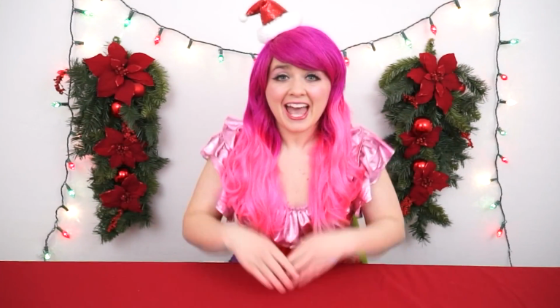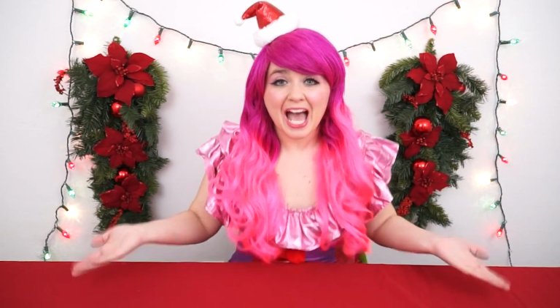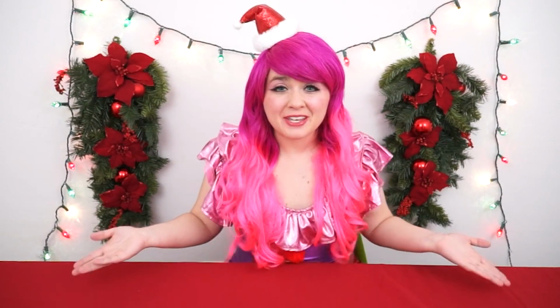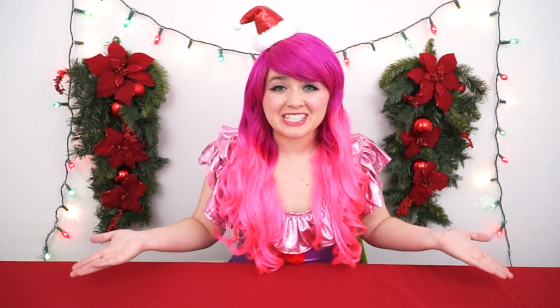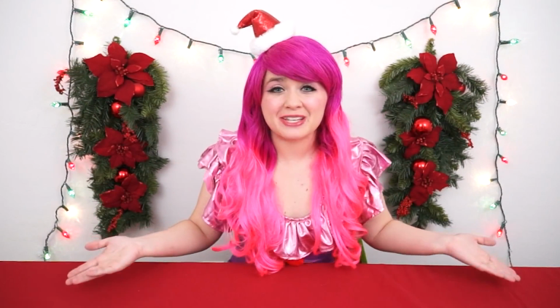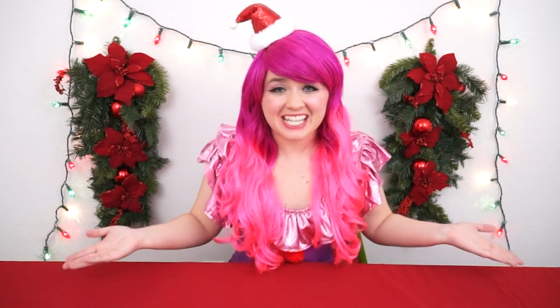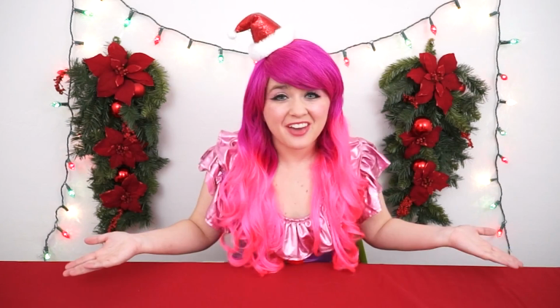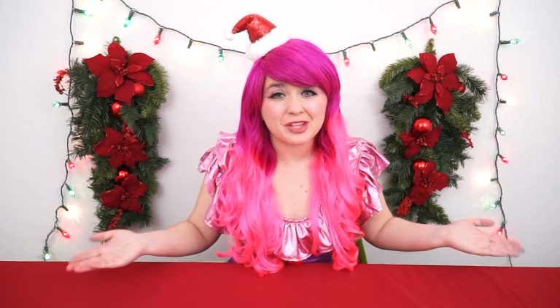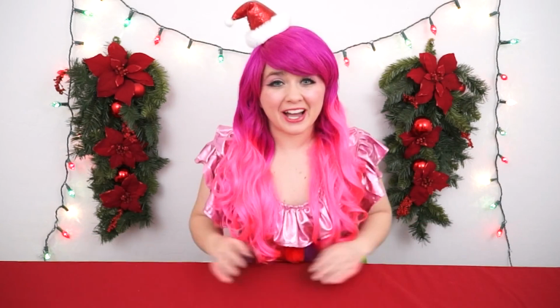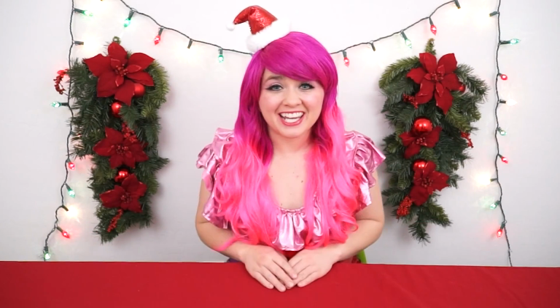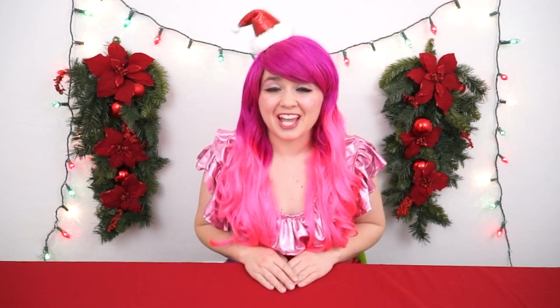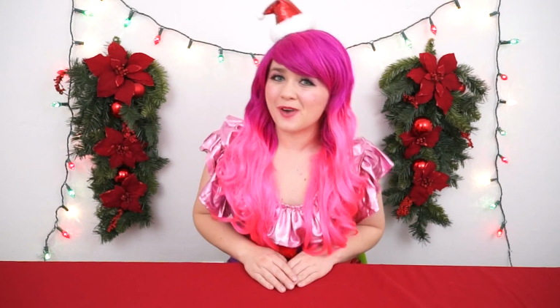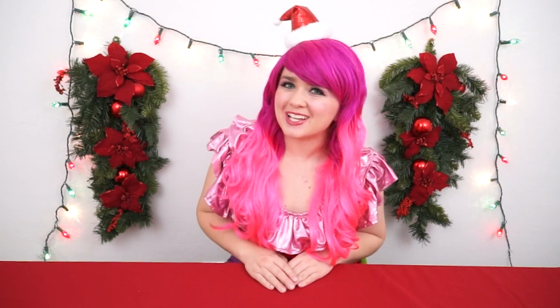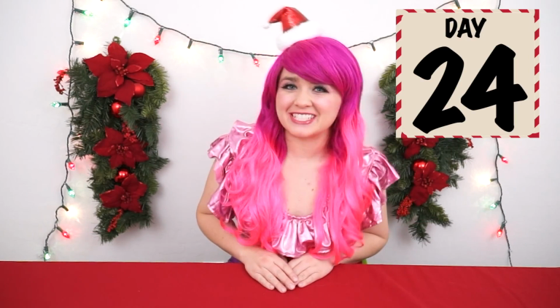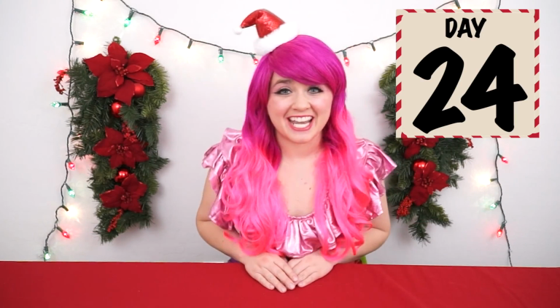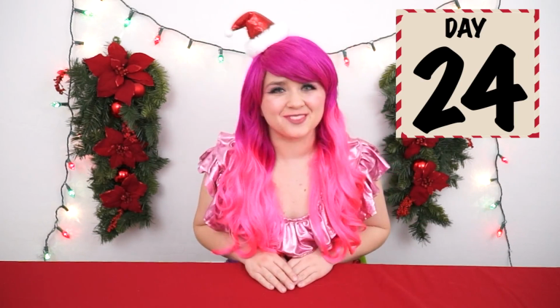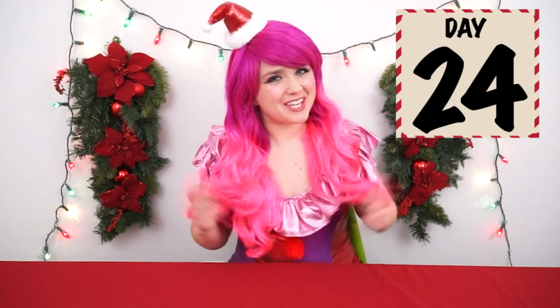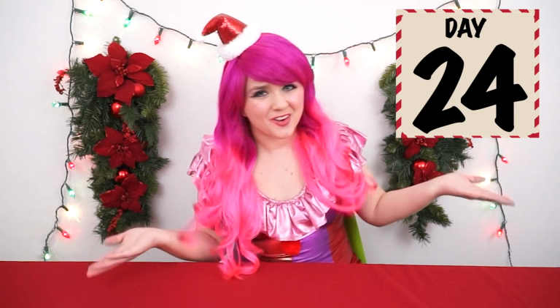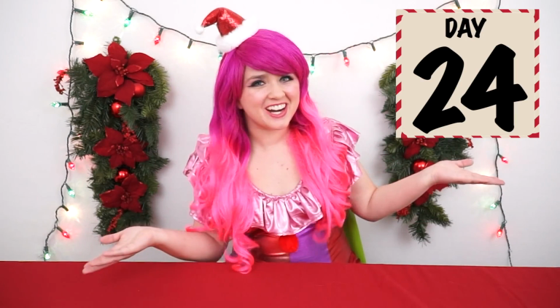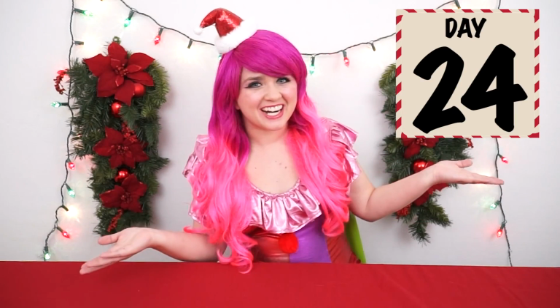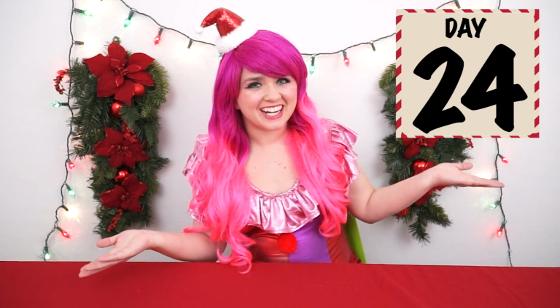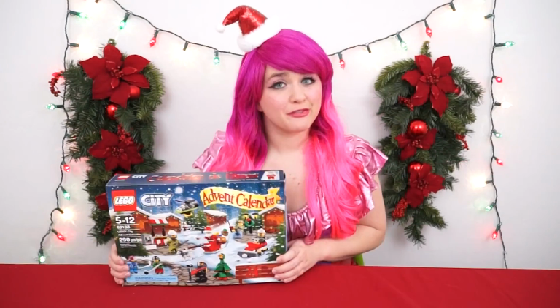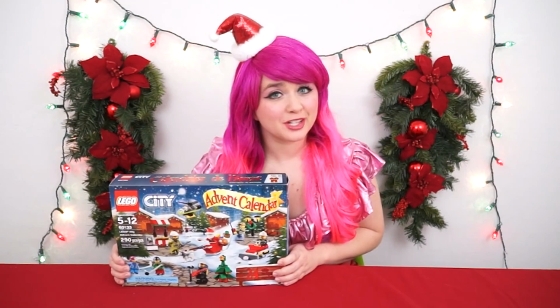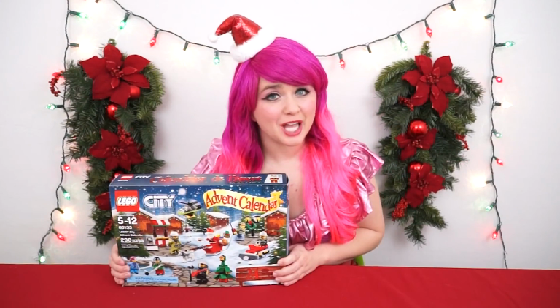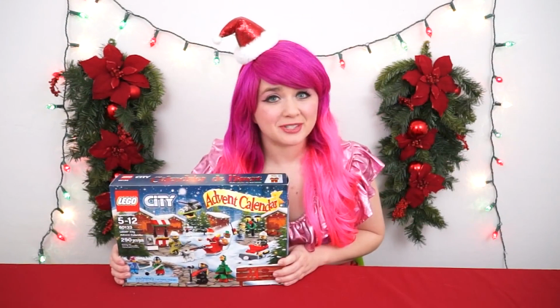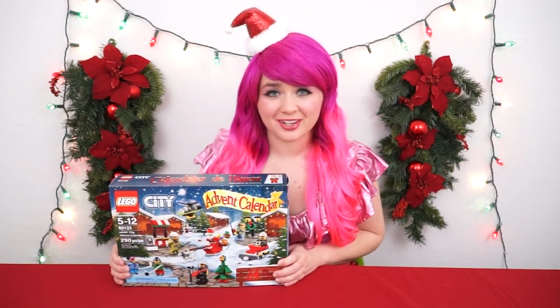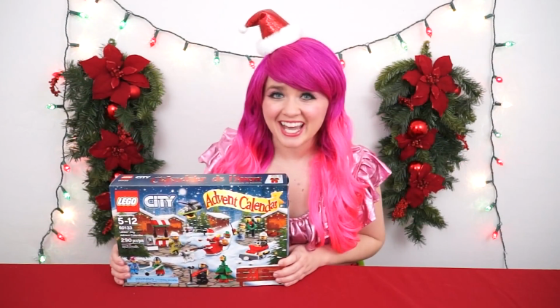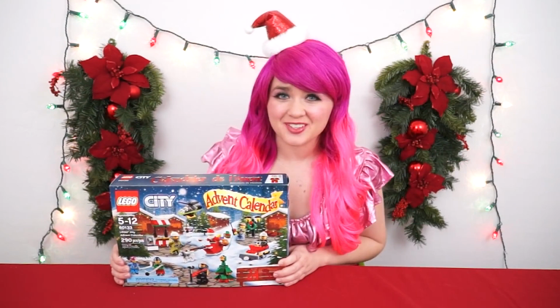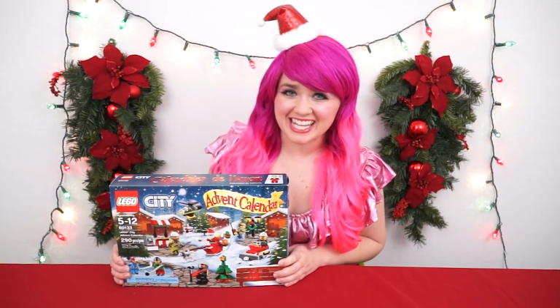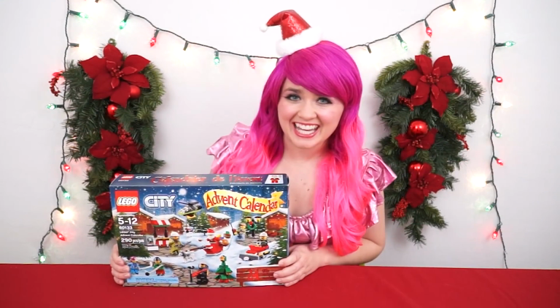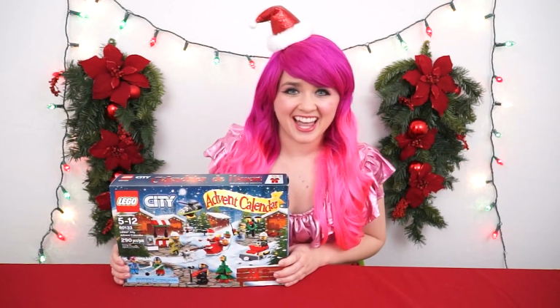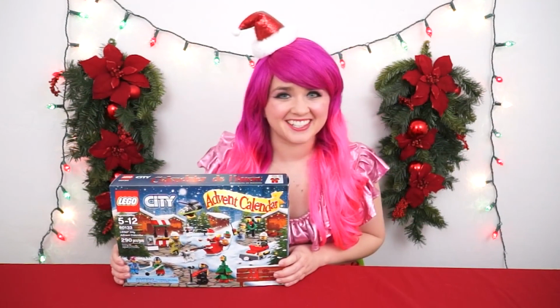Happy Christmas Eve everybody! Welcome to day 24! First up is our Lego City calendar!